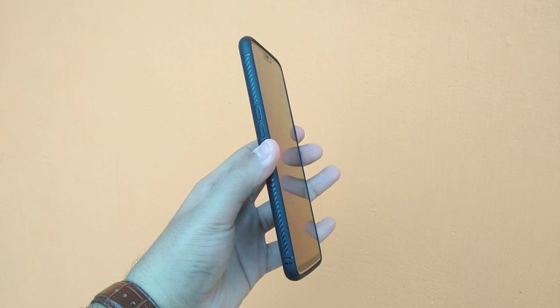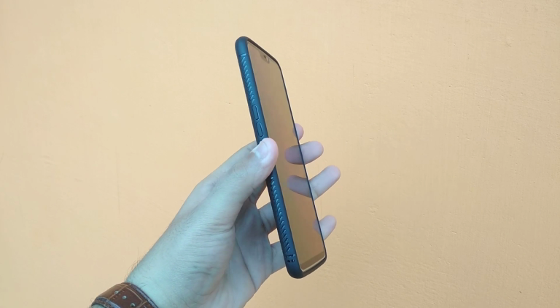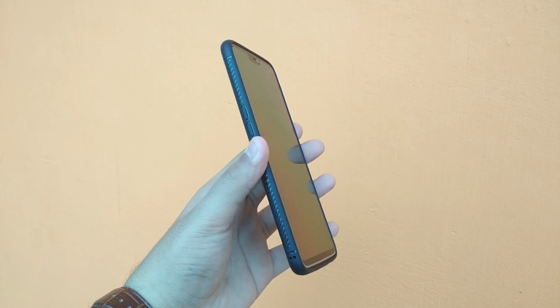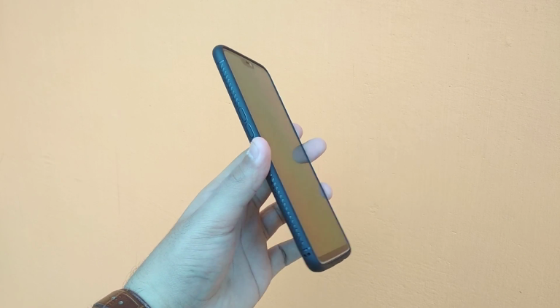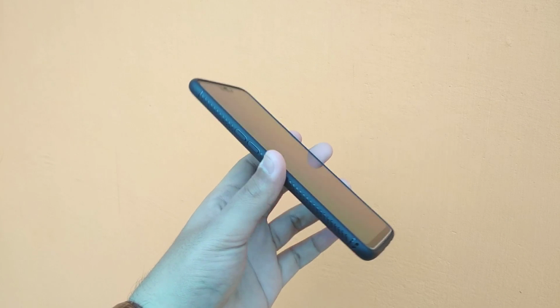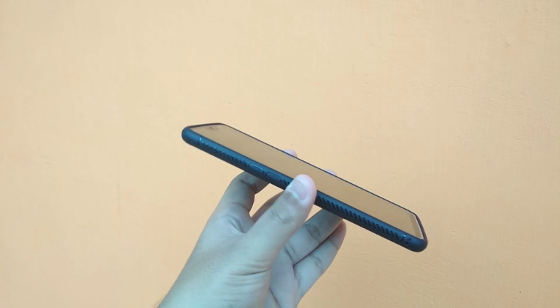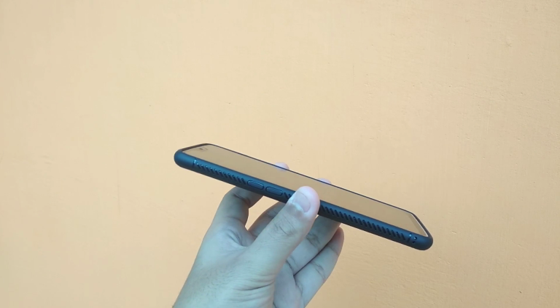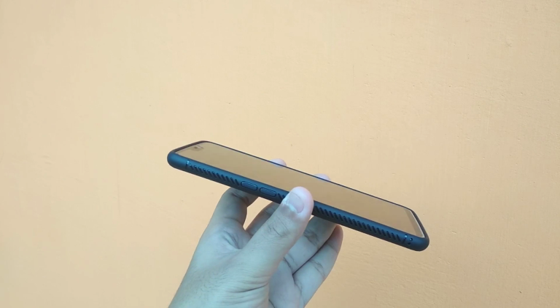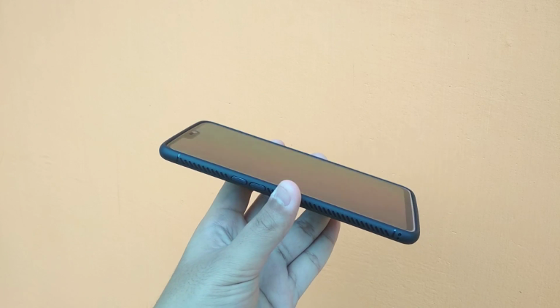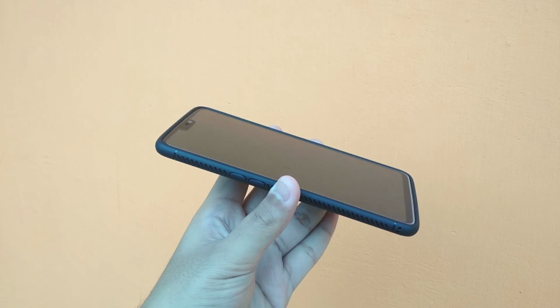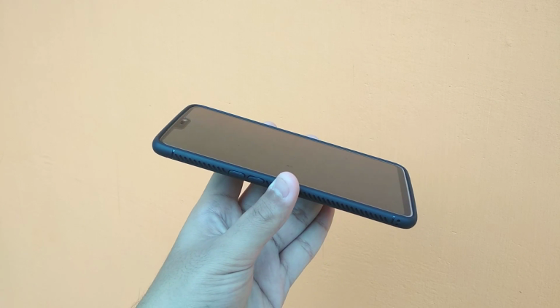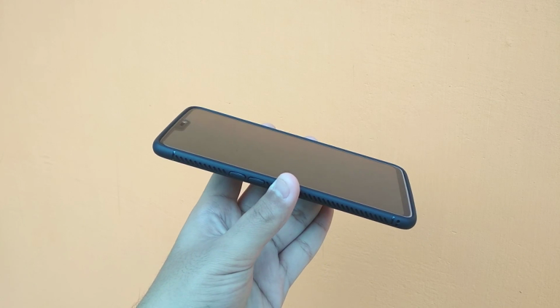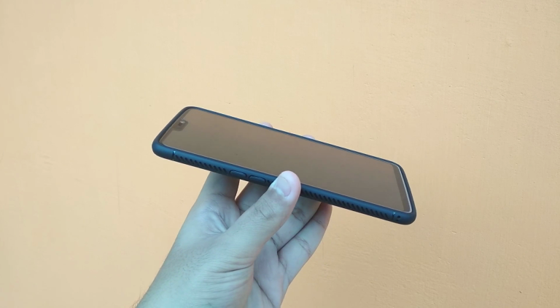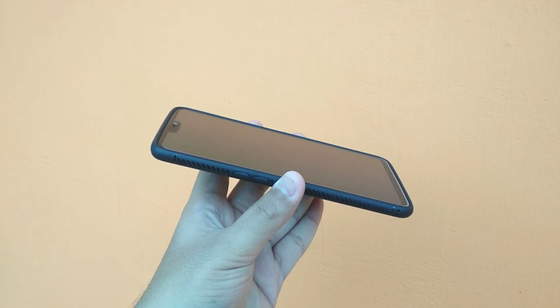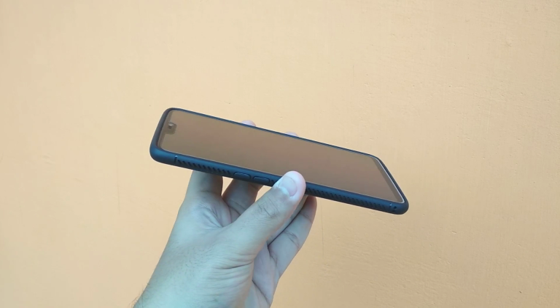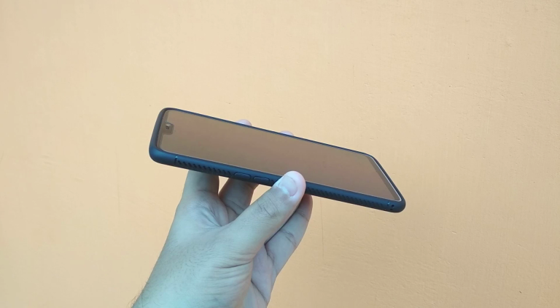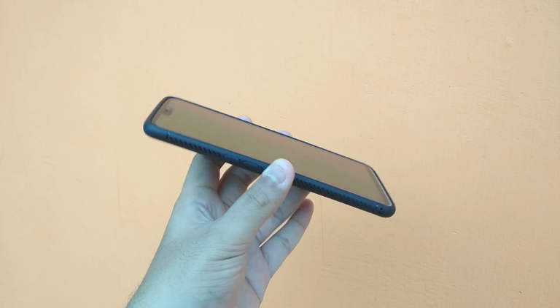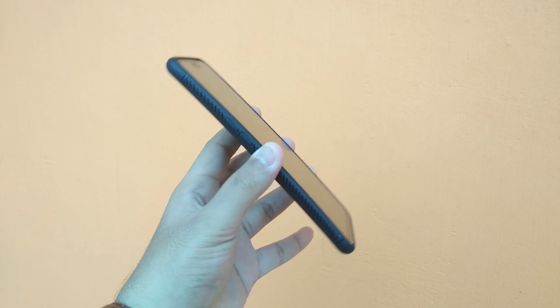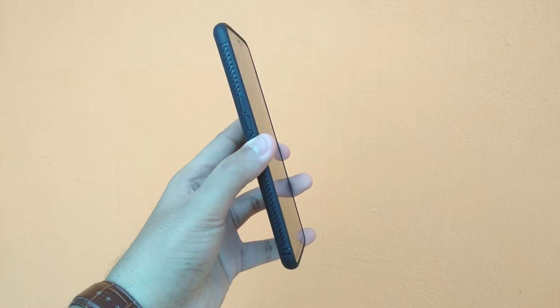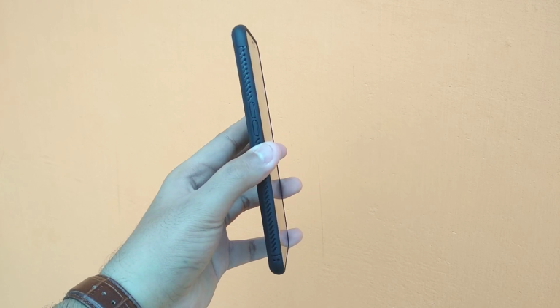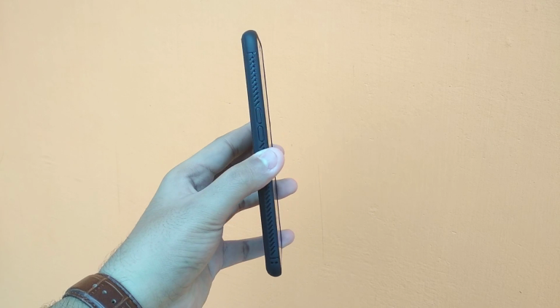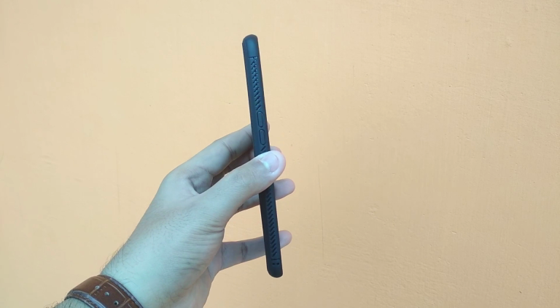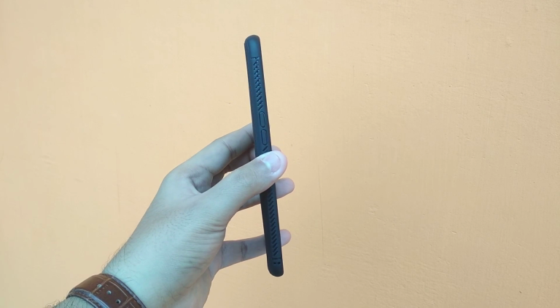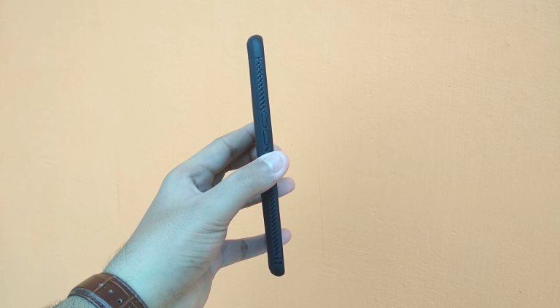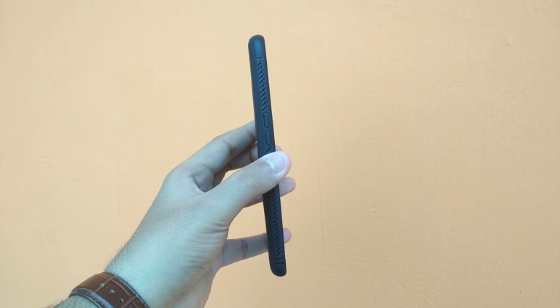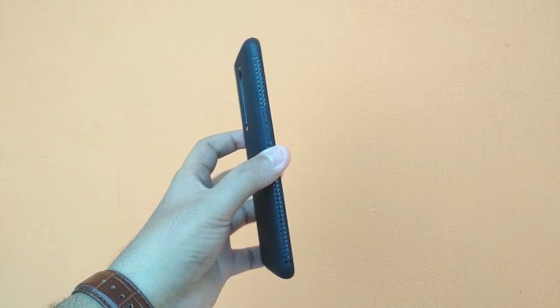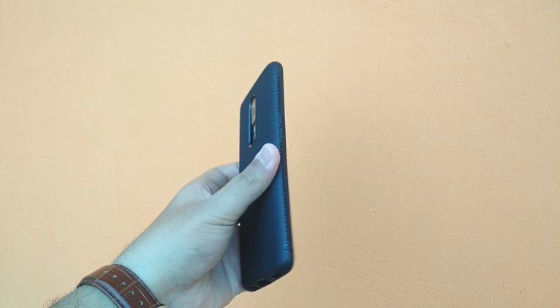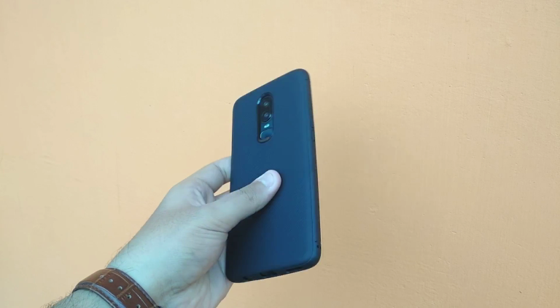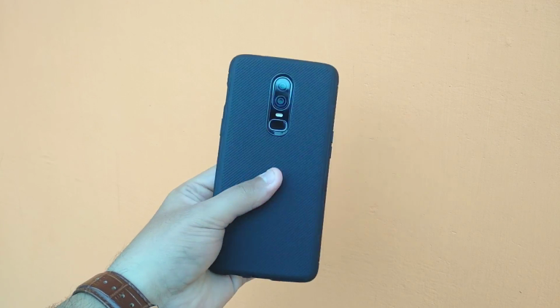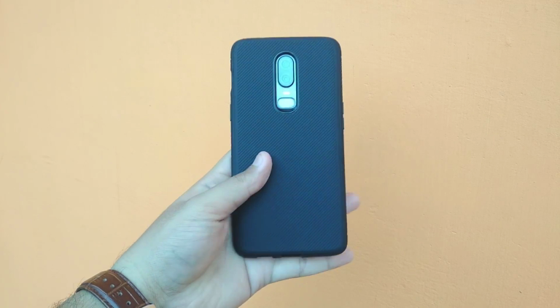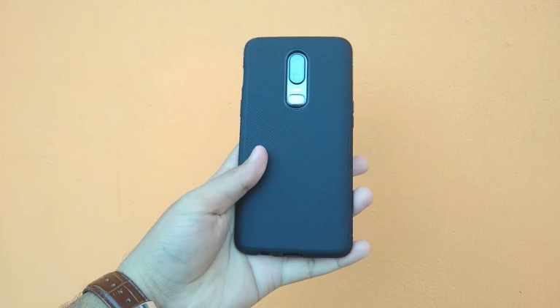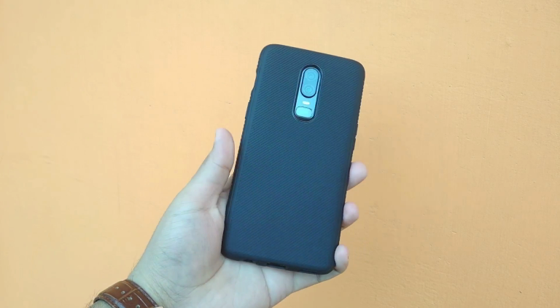I recommend this case — go for it if you want to buy one. I'm dropping all the links in the description below, so make sure to check out.